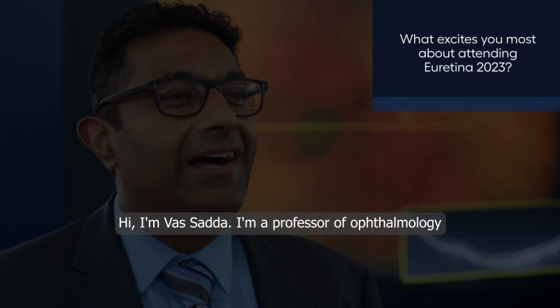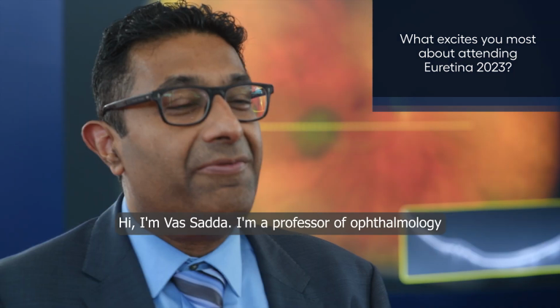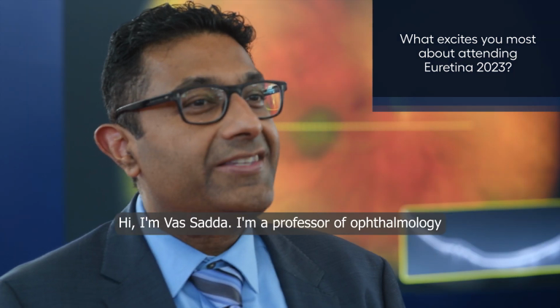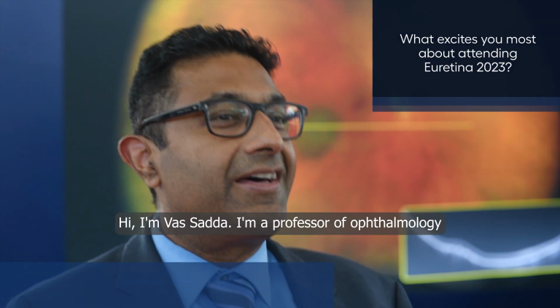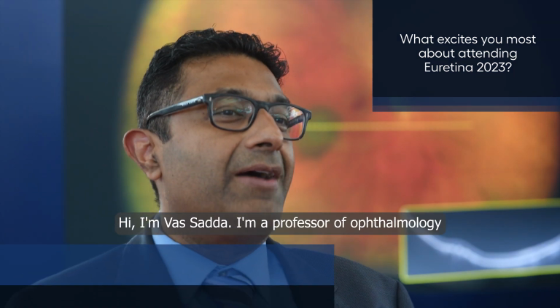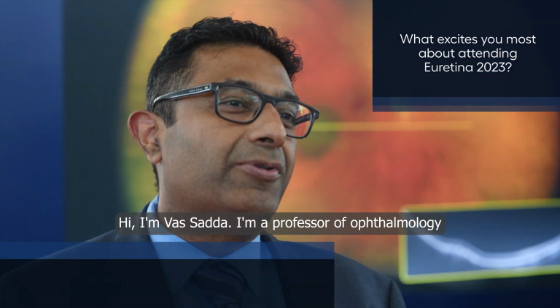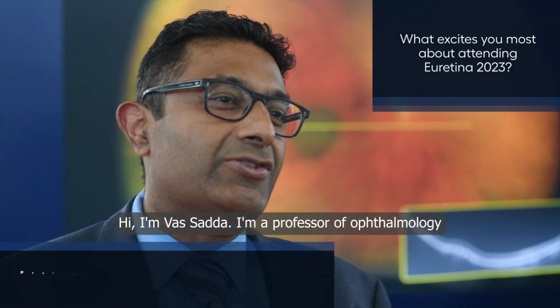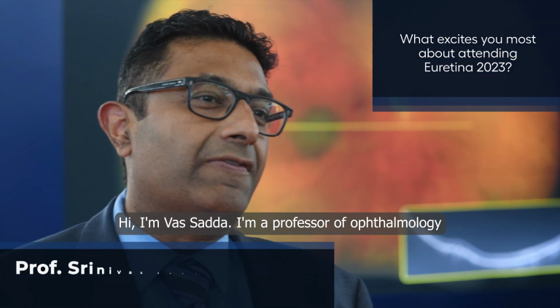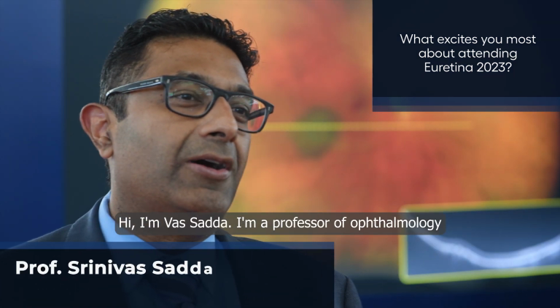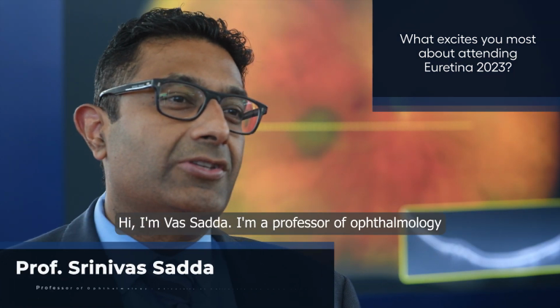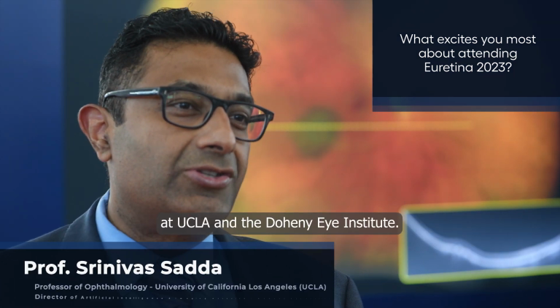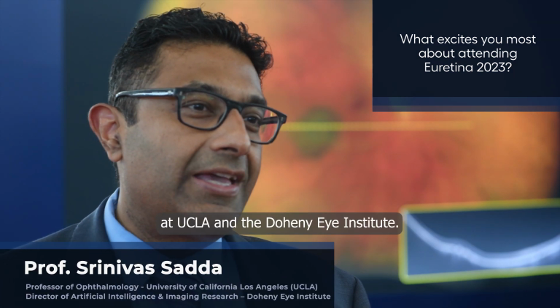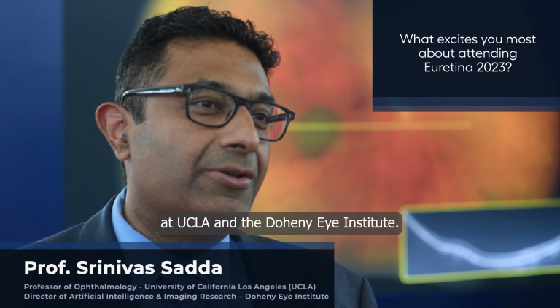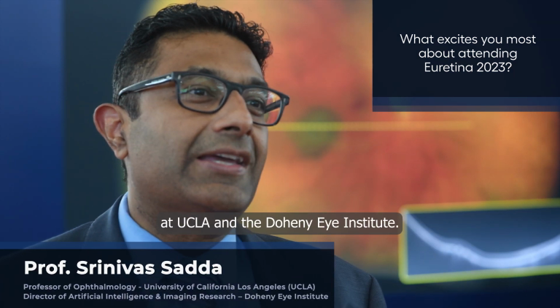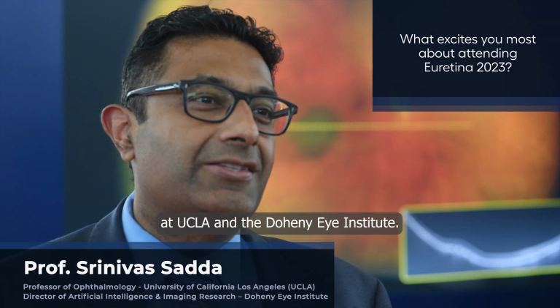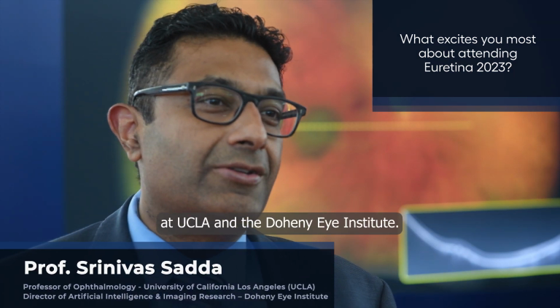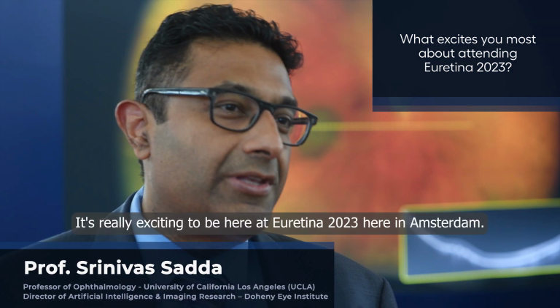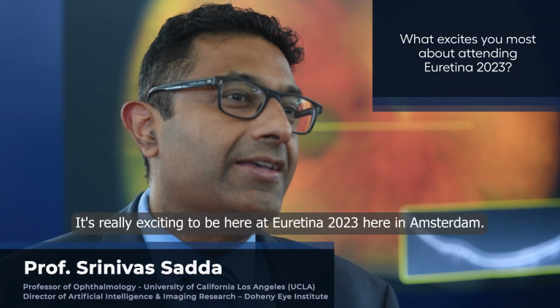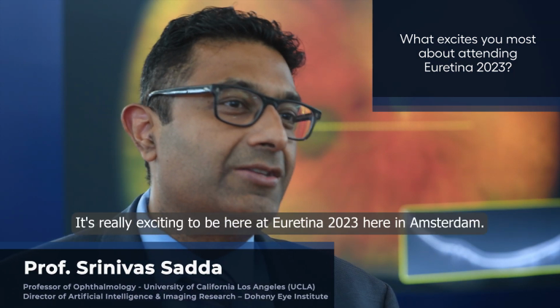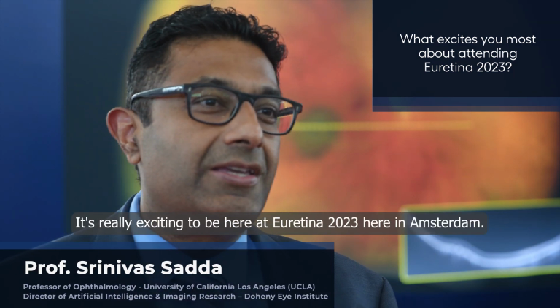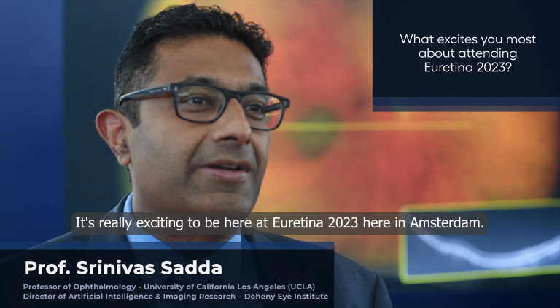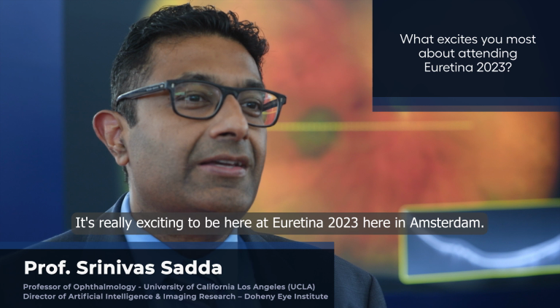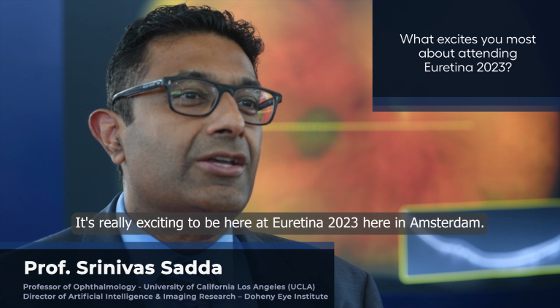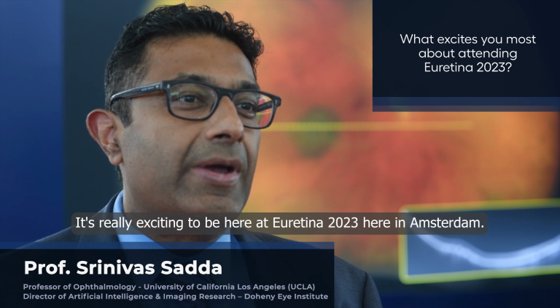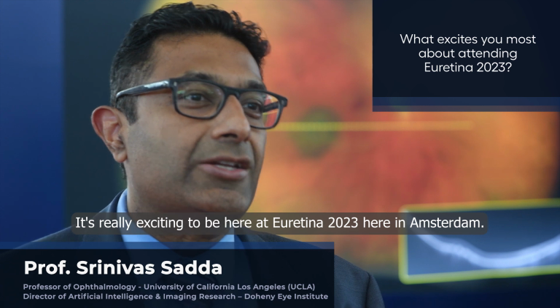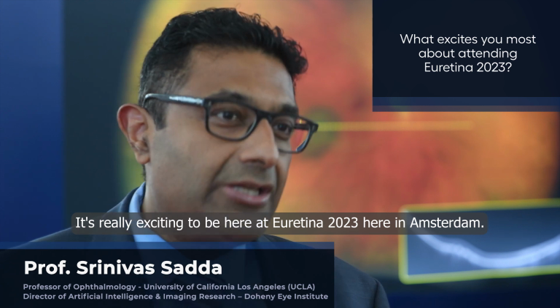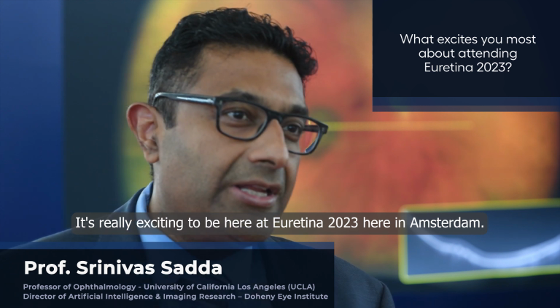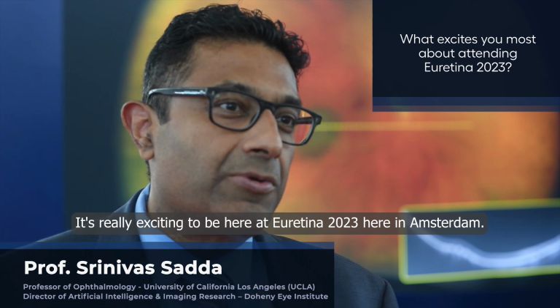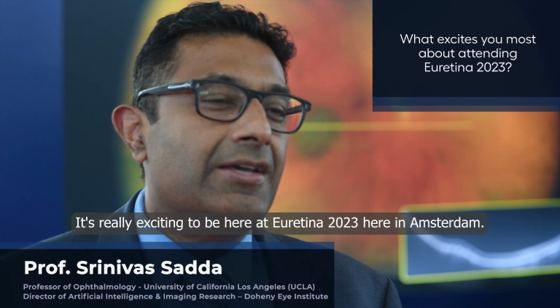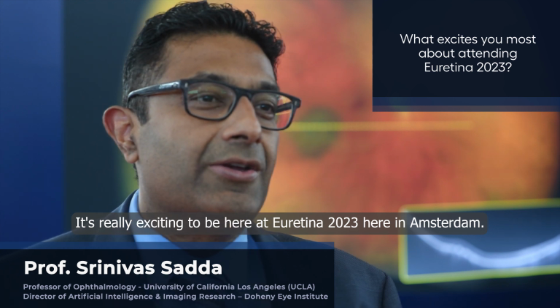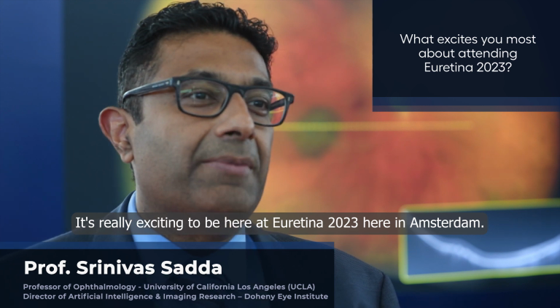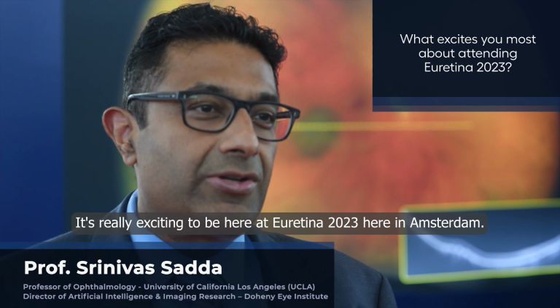Hi, I'm Vah Sada. I'm professor of ophthalmology at UCLA at the Dohenia Institute. It's really exciting to be here at uRetina 2023 here in Amsterdam.